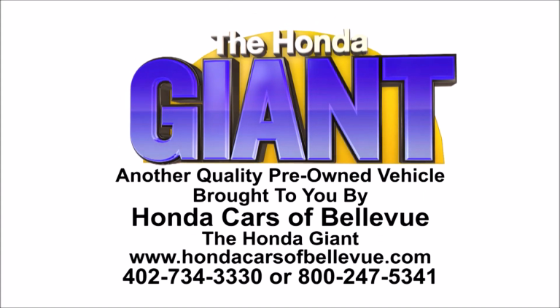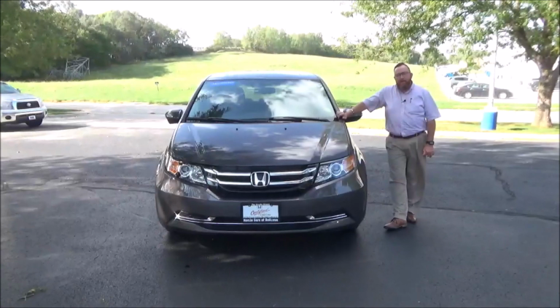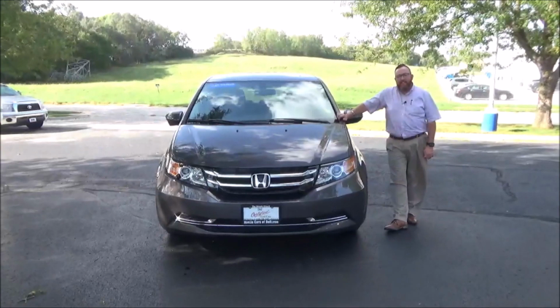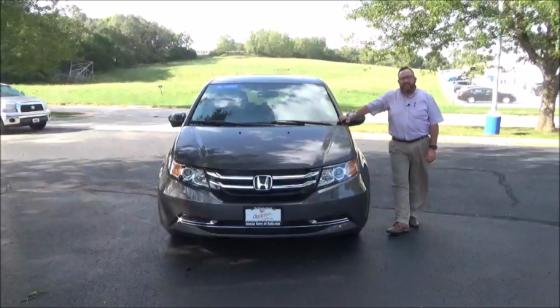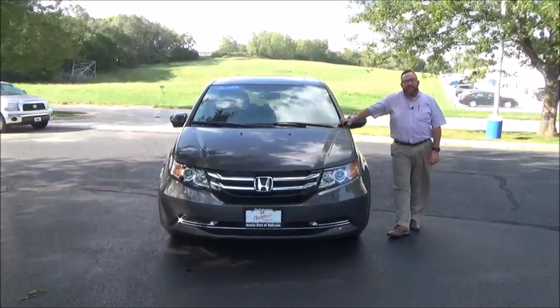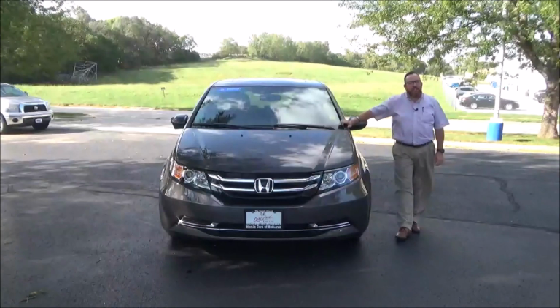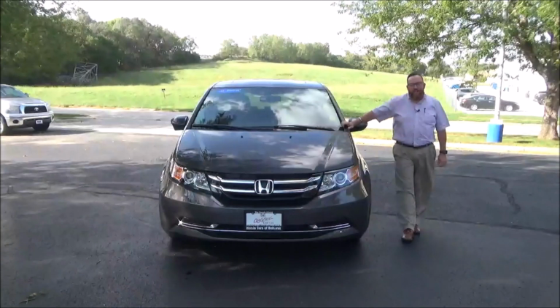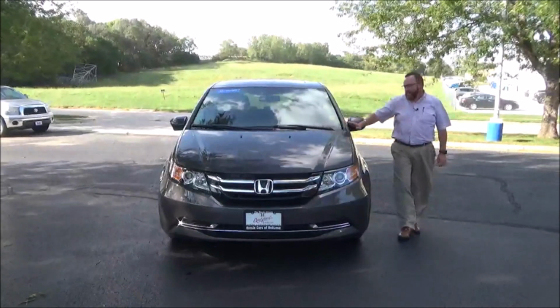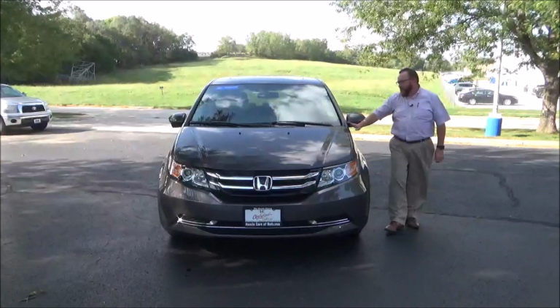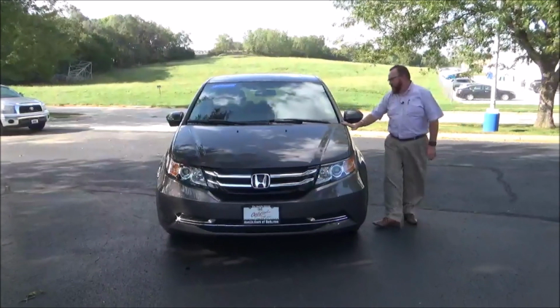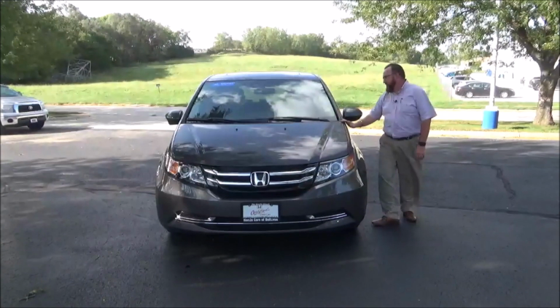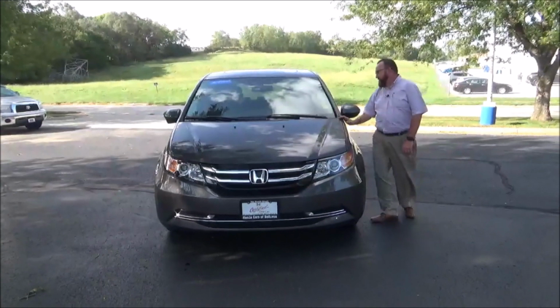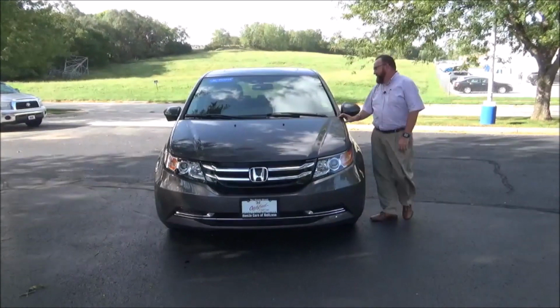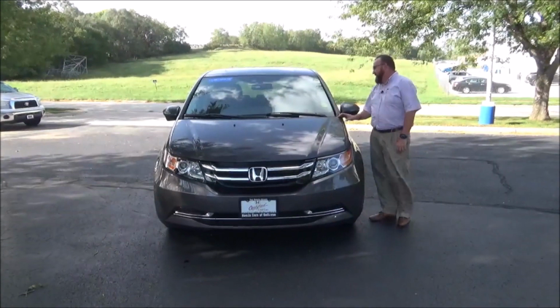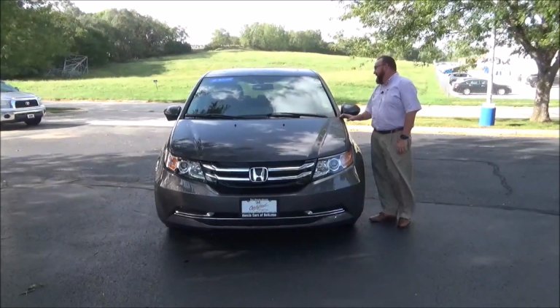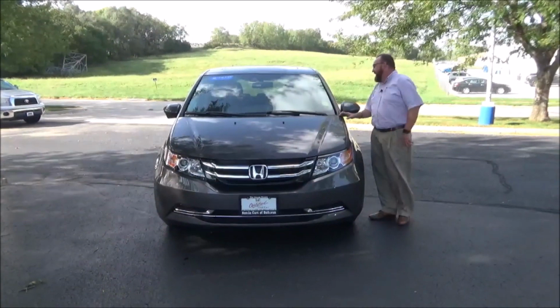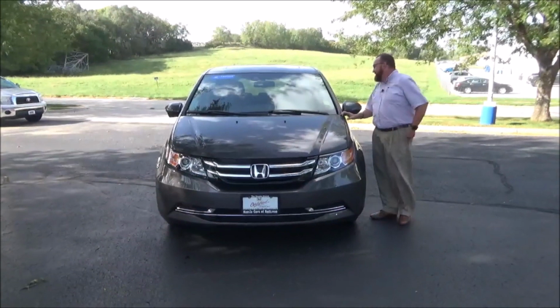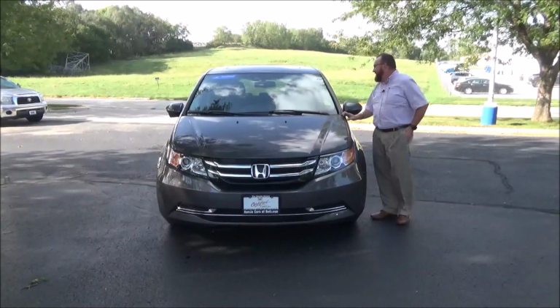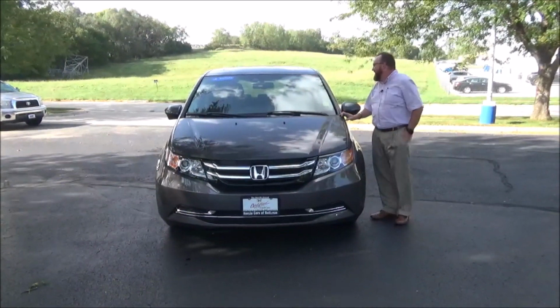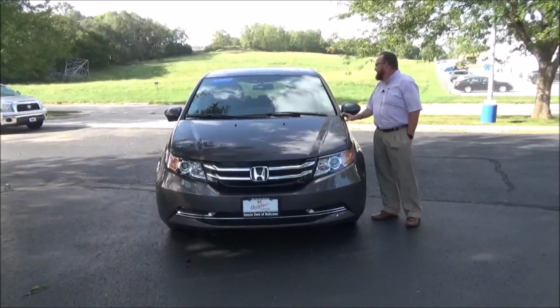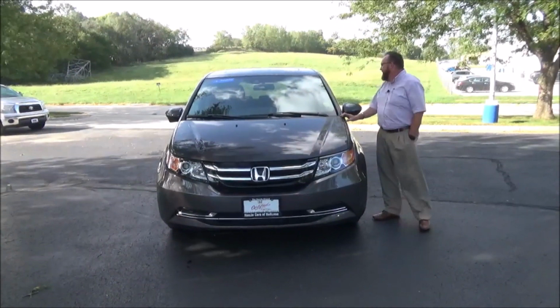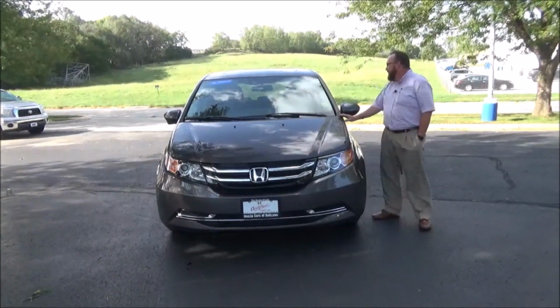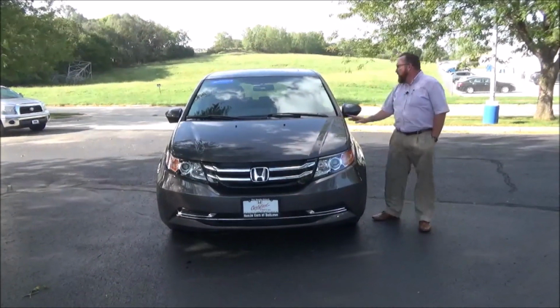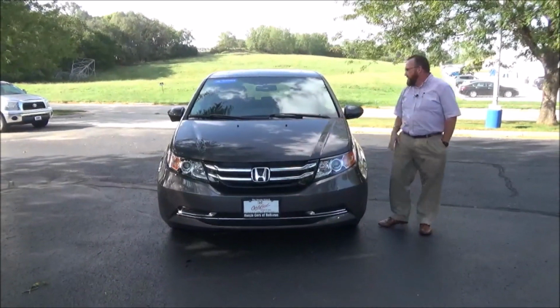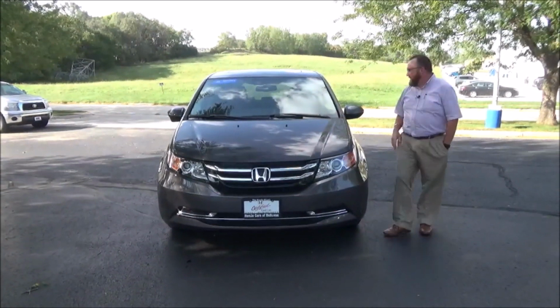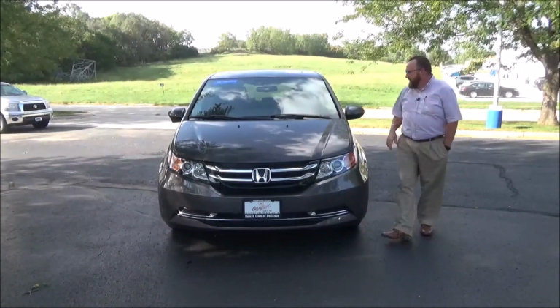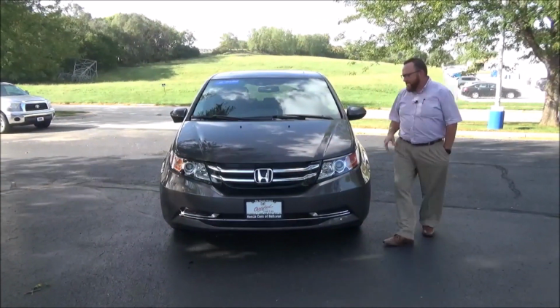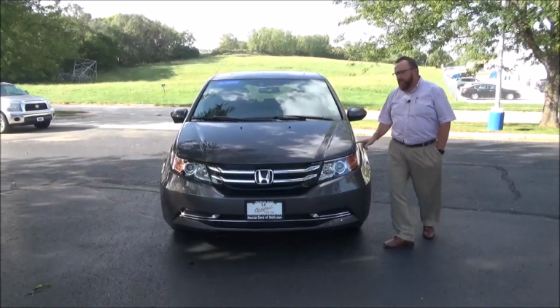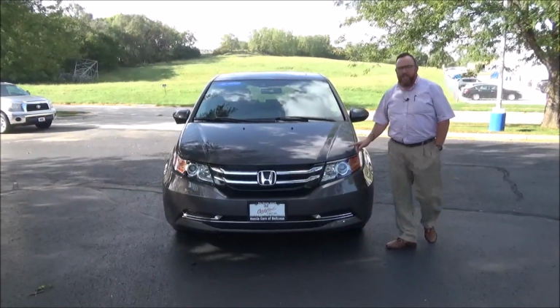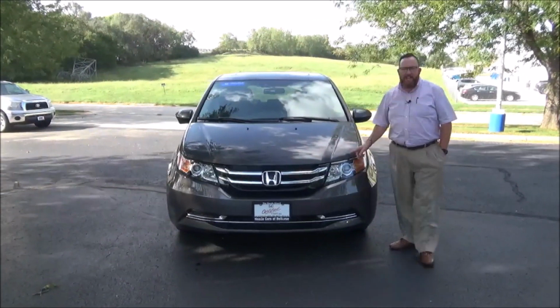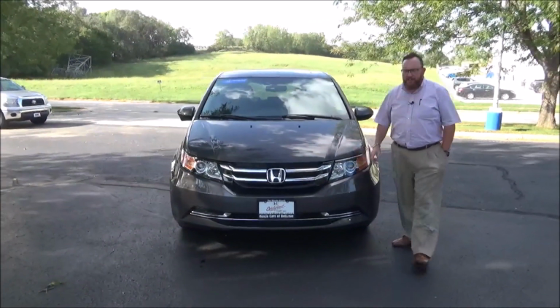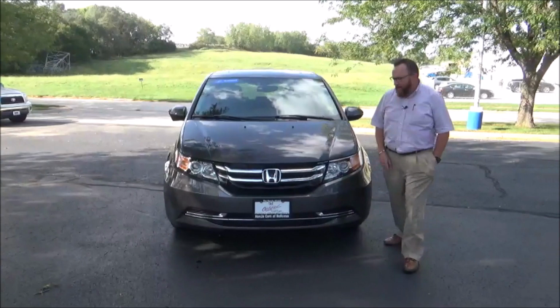Brian Kelly here from Honda Giant to show you this 2016 Honda Odyssey EXL with DVD. It's got 38,000 miles.